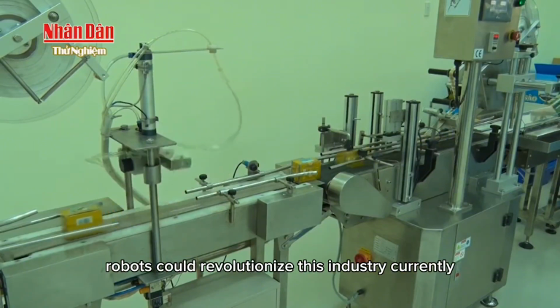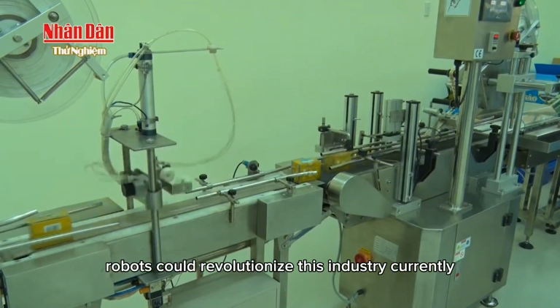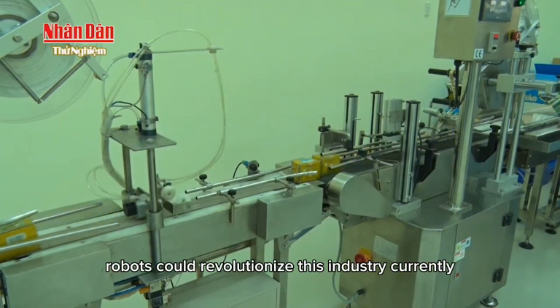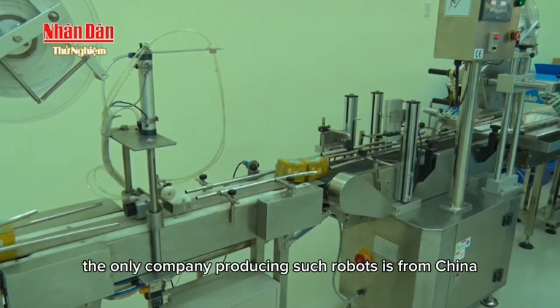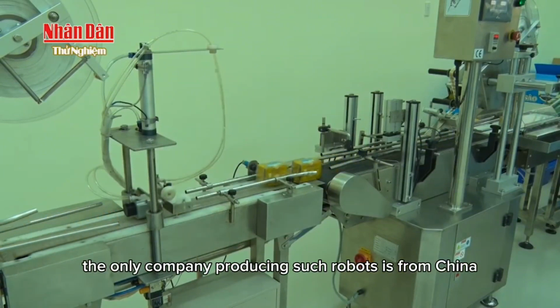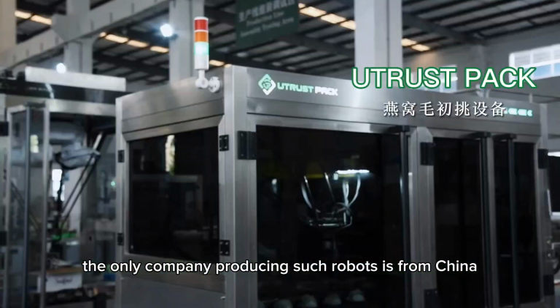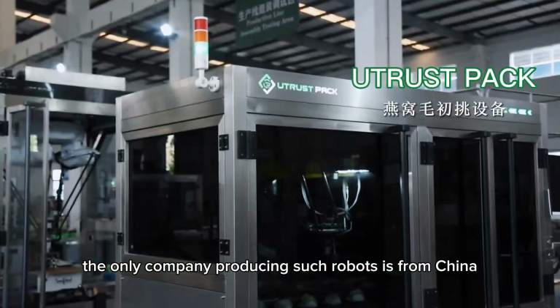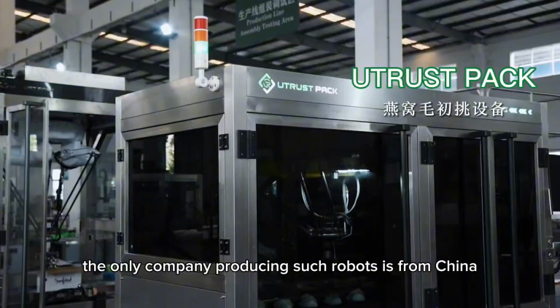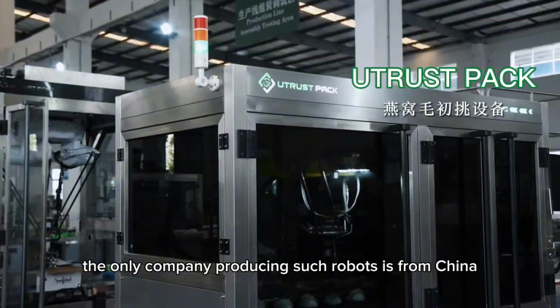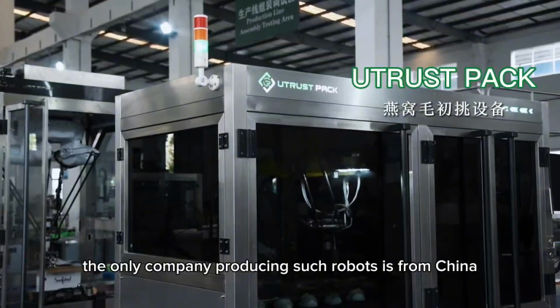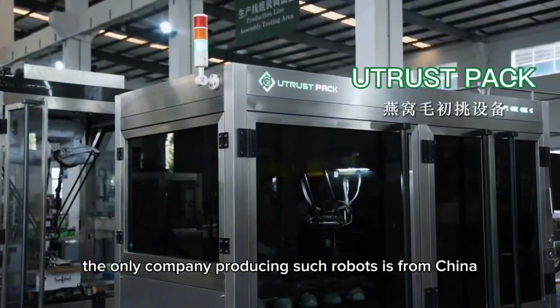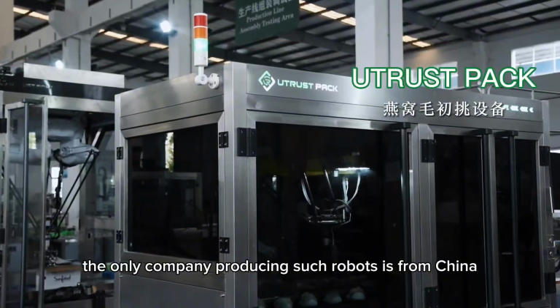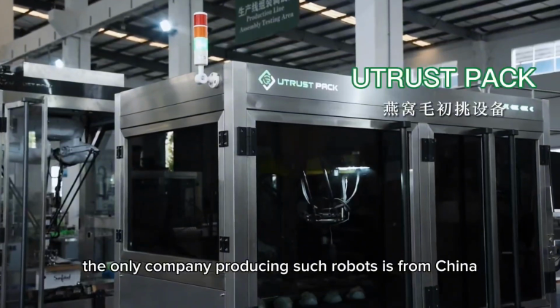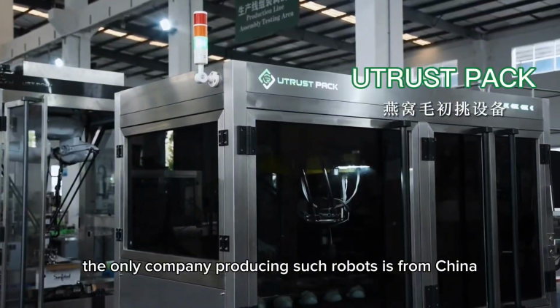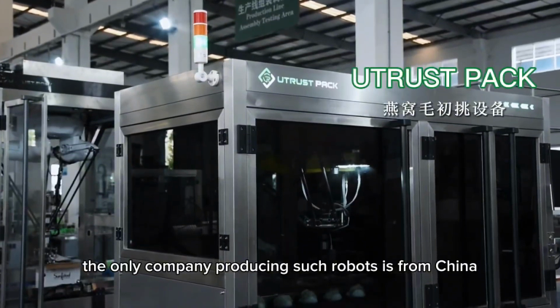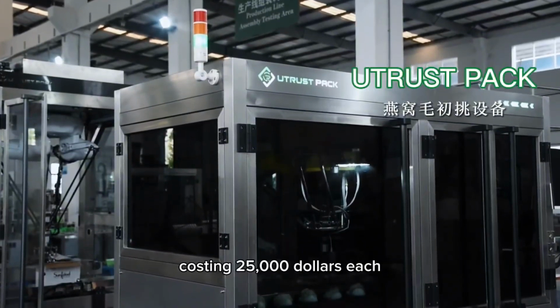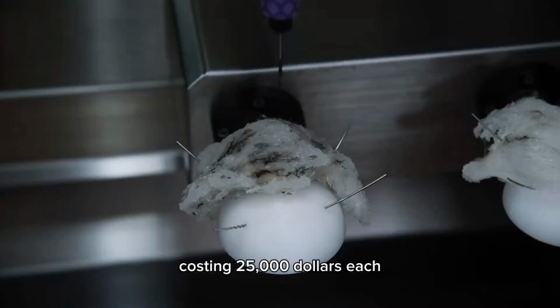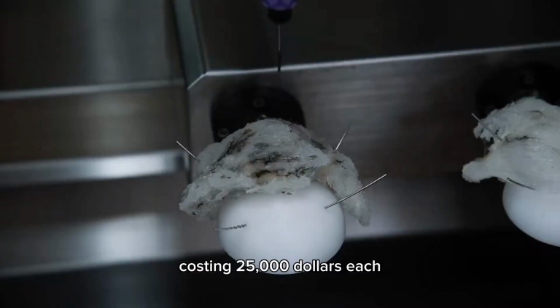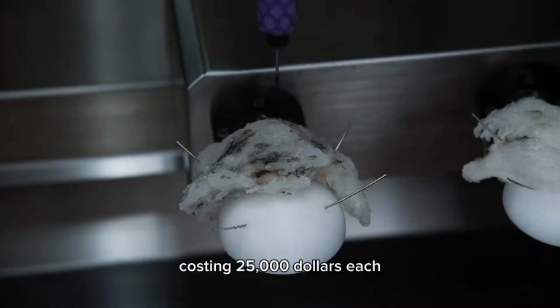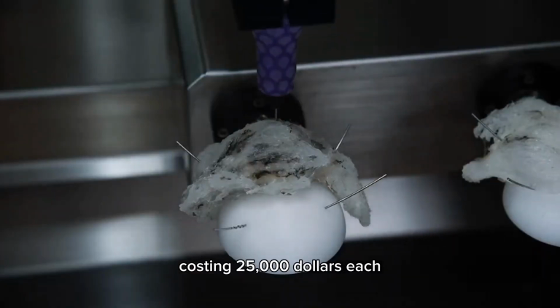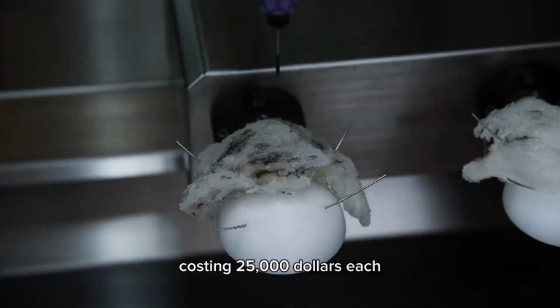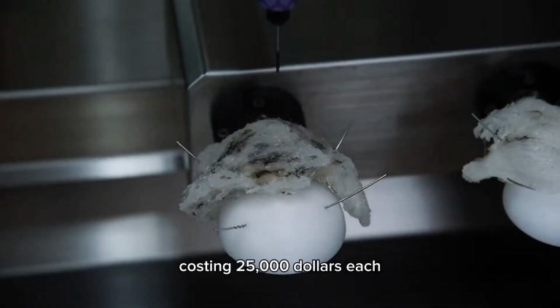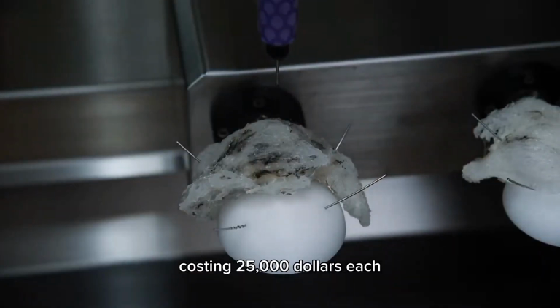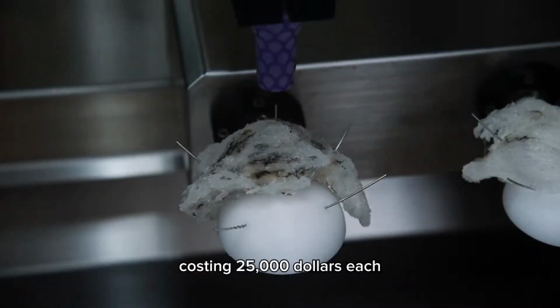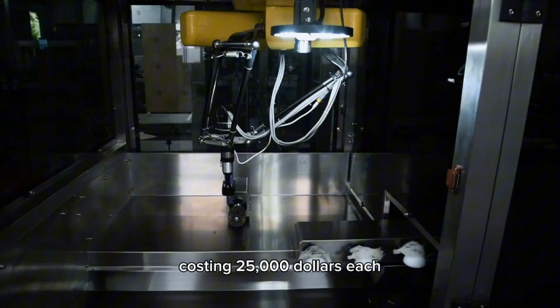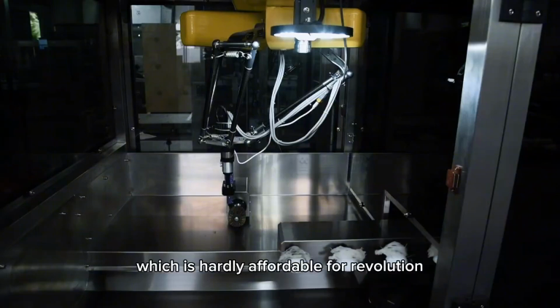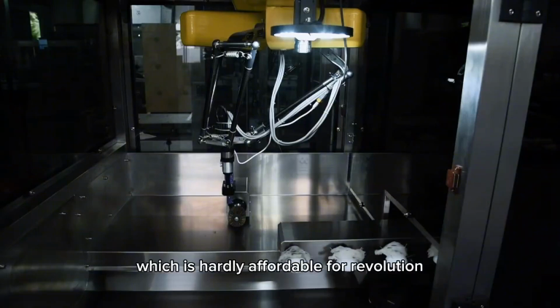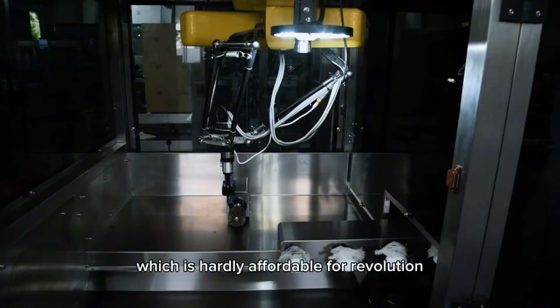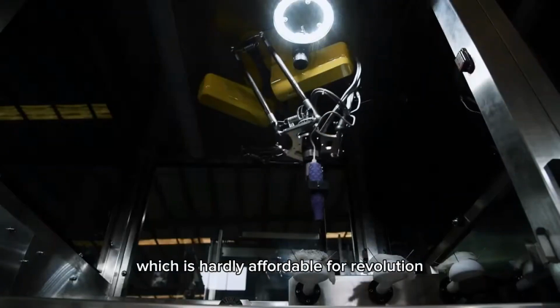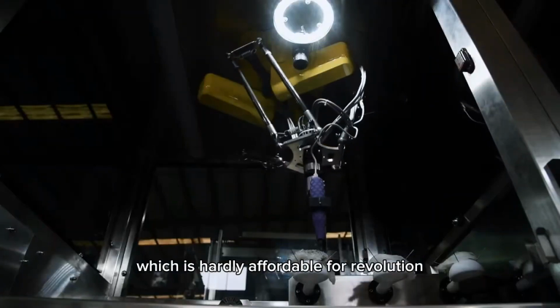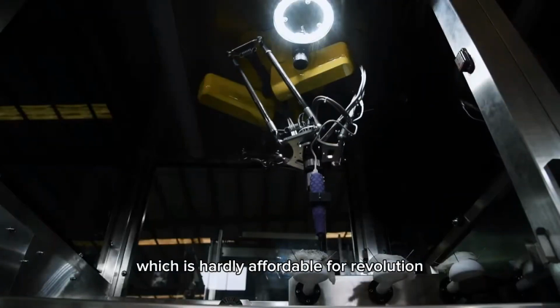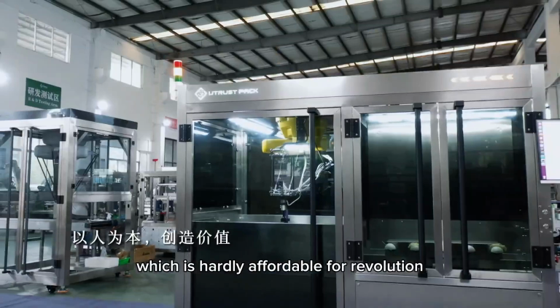Currently, the only company producing such robots is from China, costing $25,000 each, which is hardly affordable for a revolution.